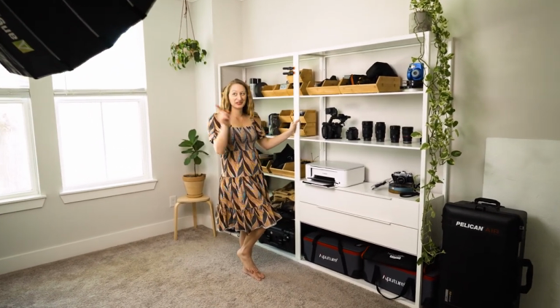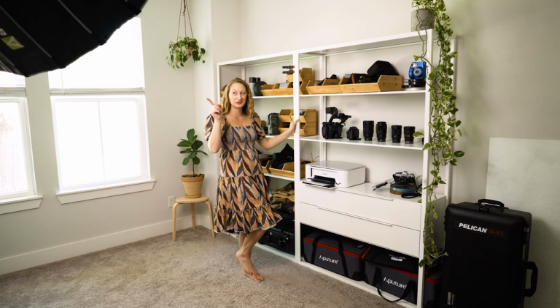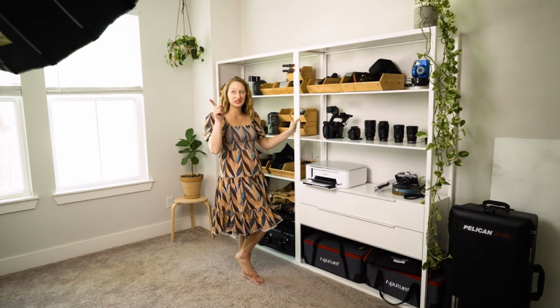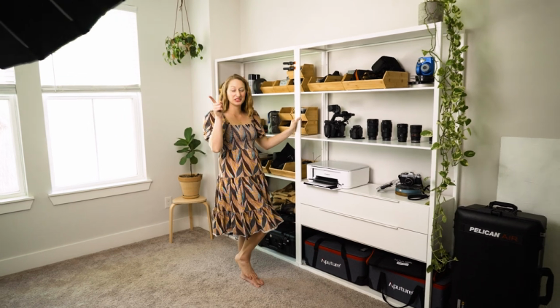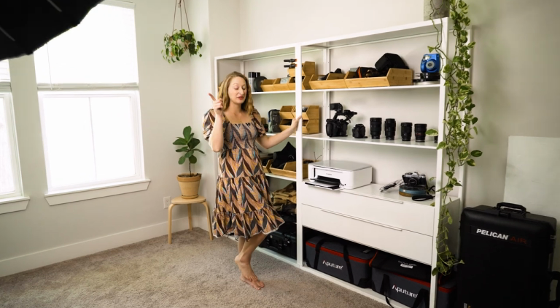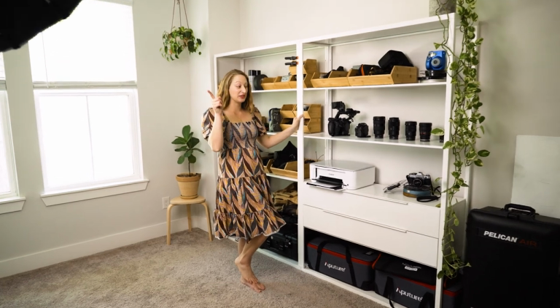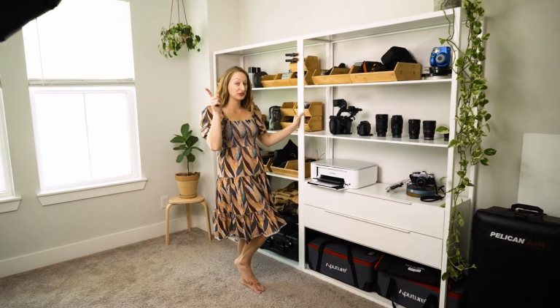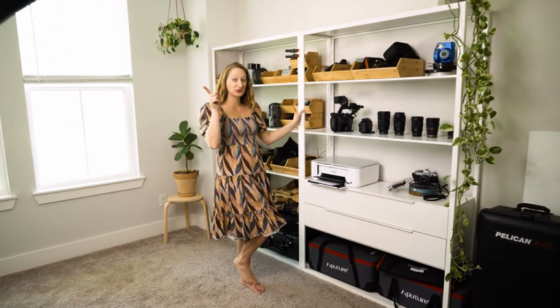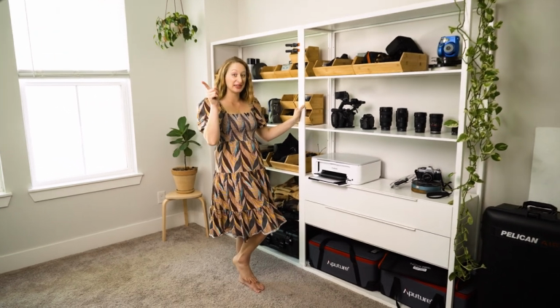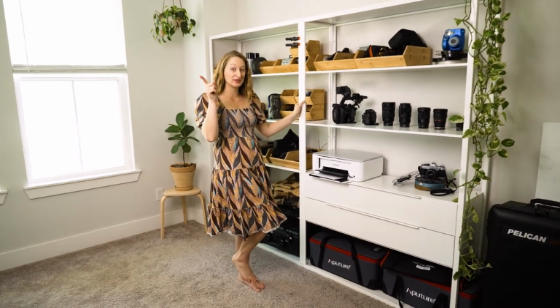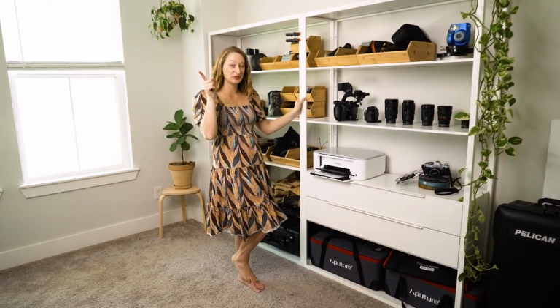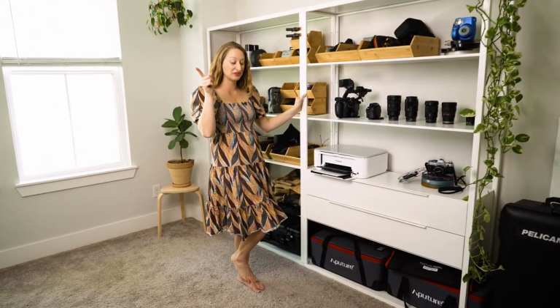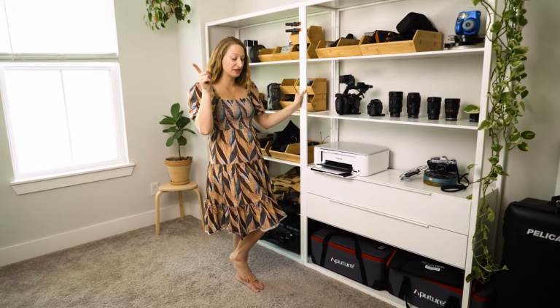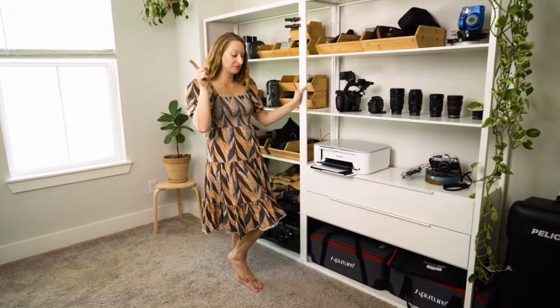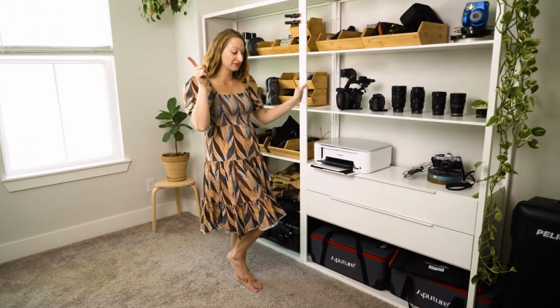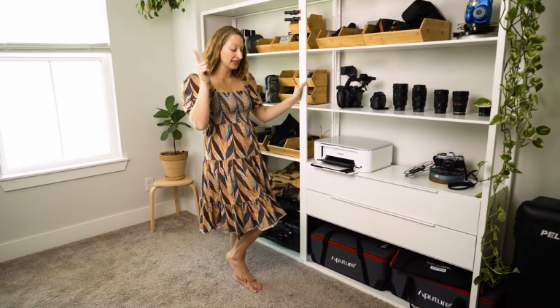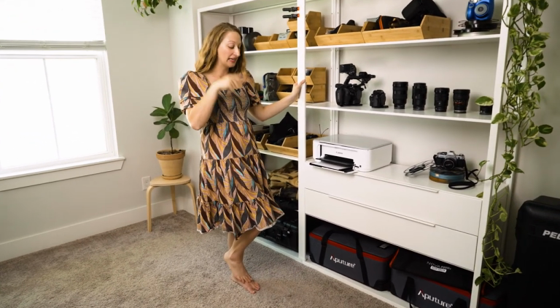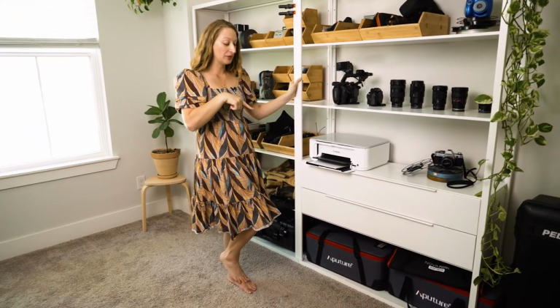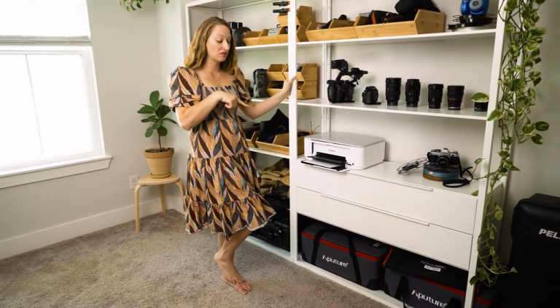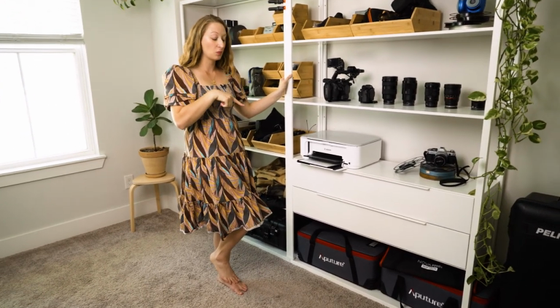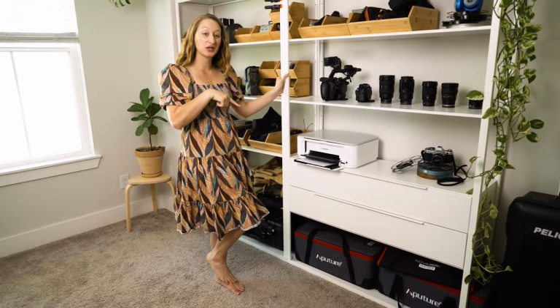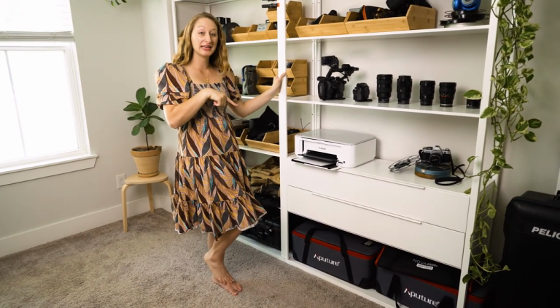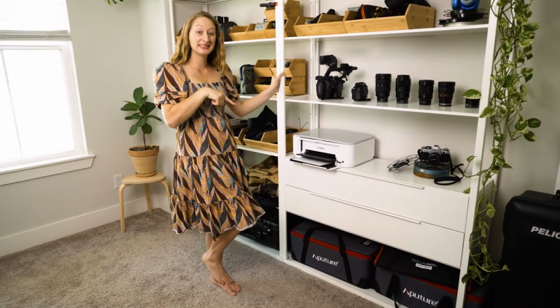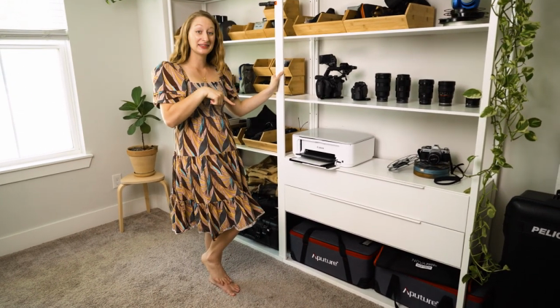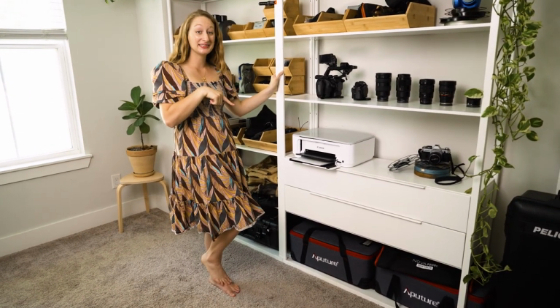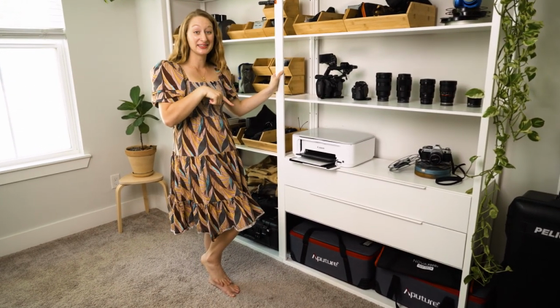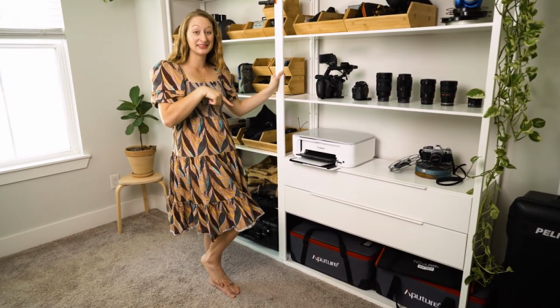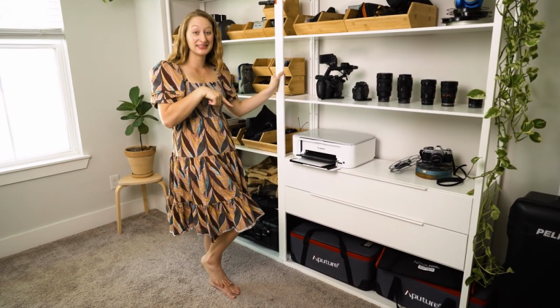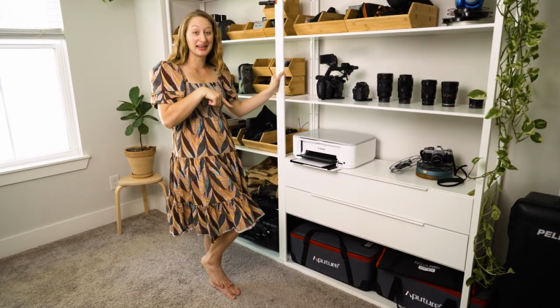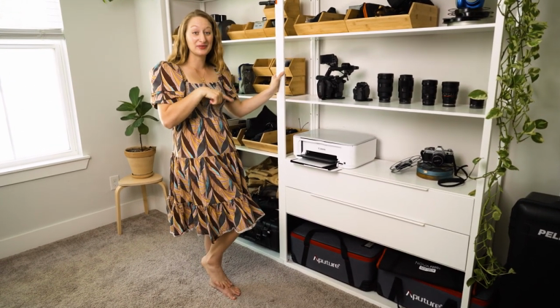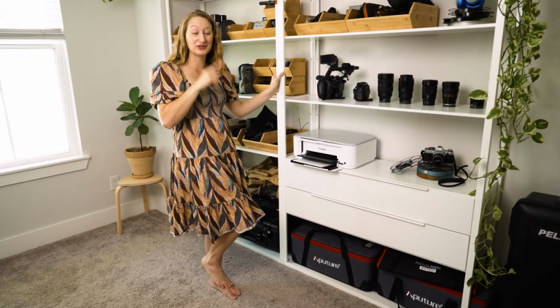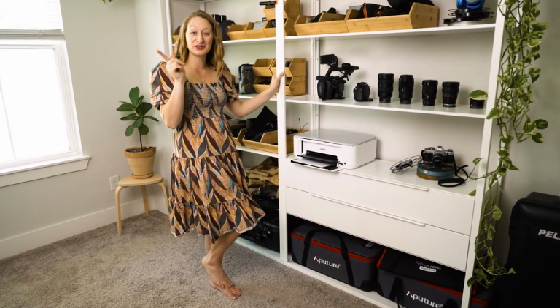Down at the bottom here I have two lights — one of which is being used right now as we film — and we have more lights downstairs that we'll go show you.